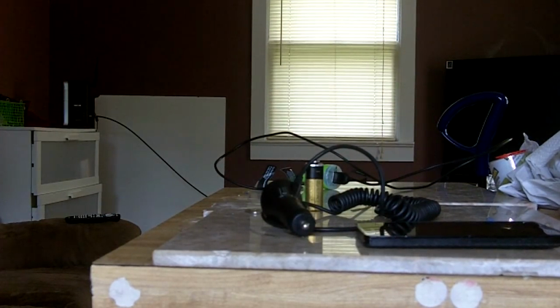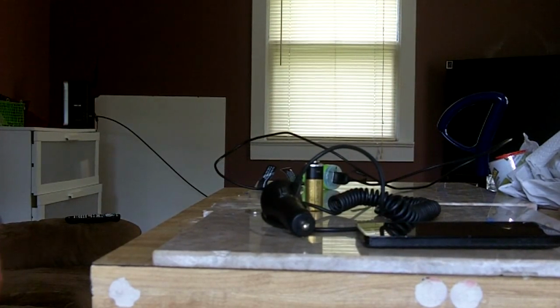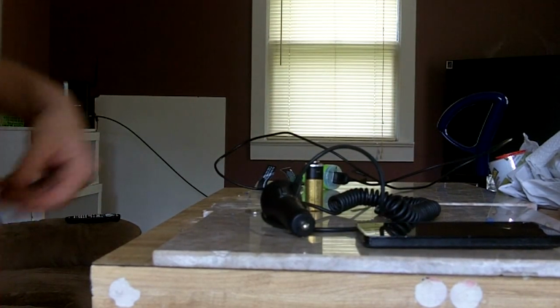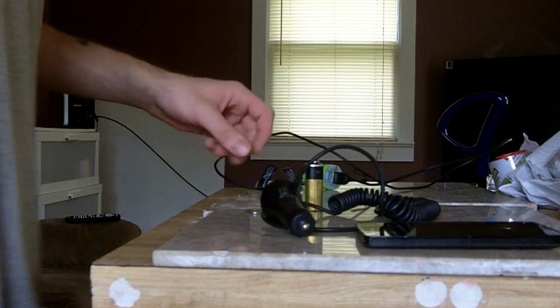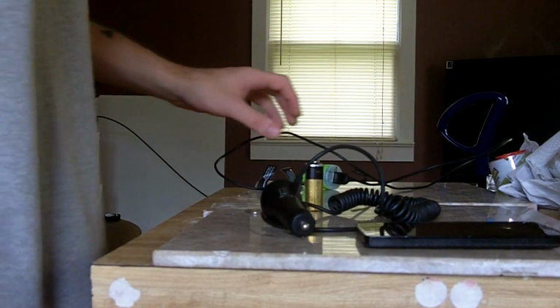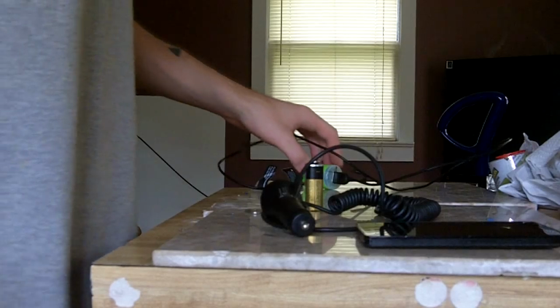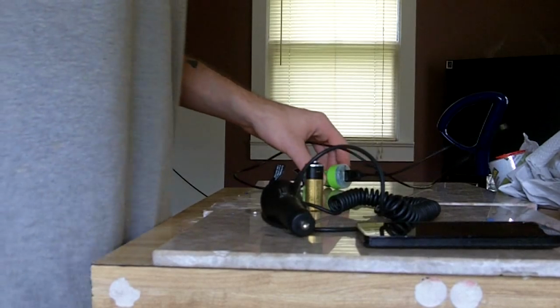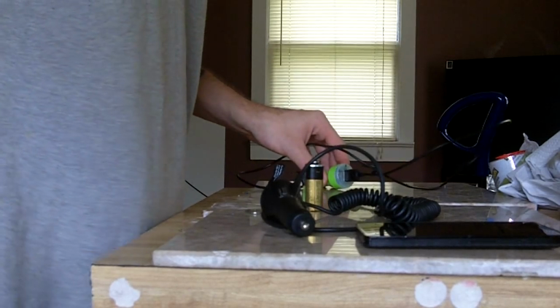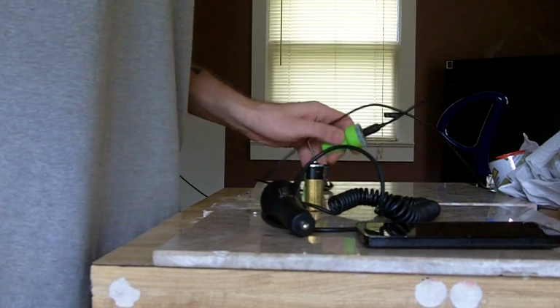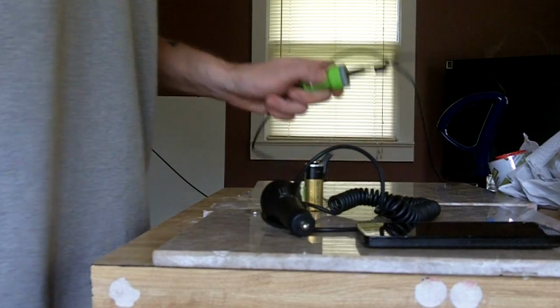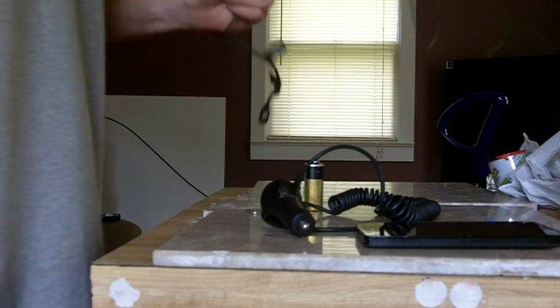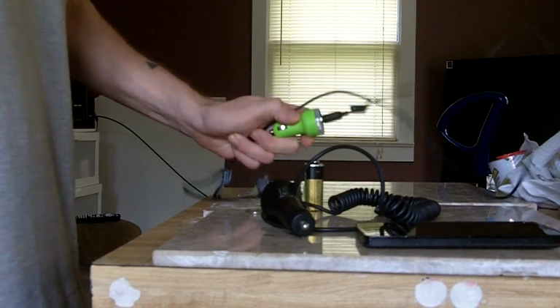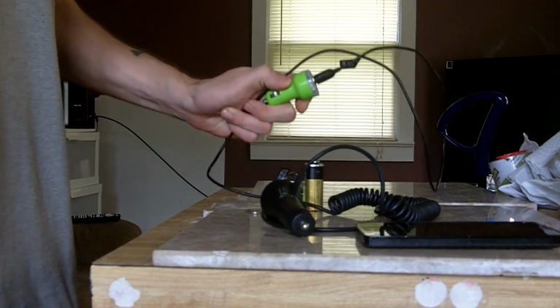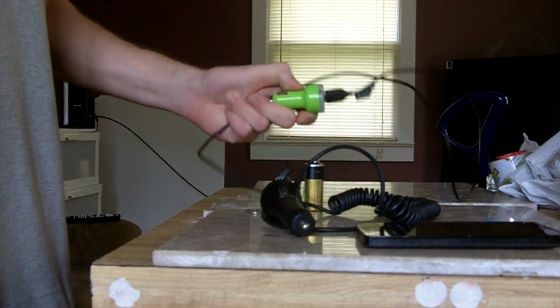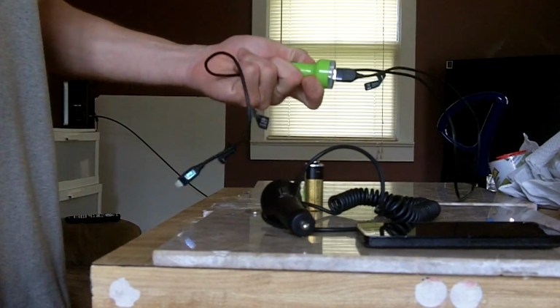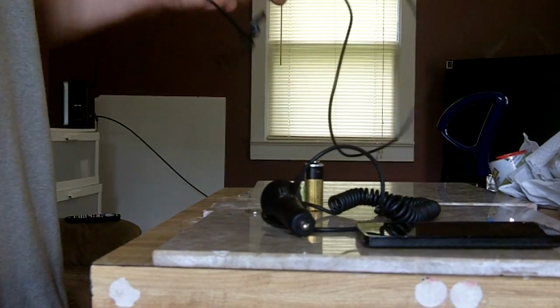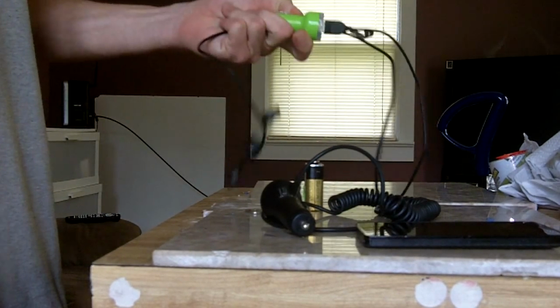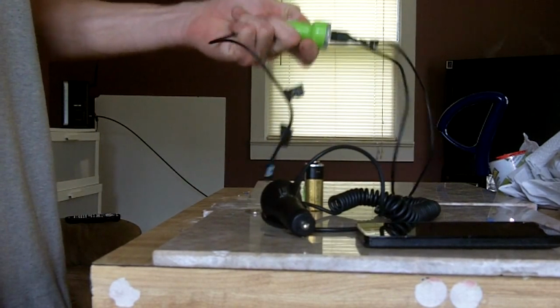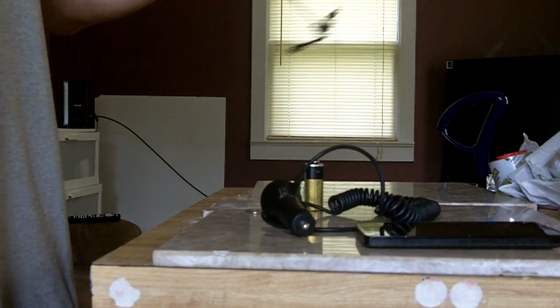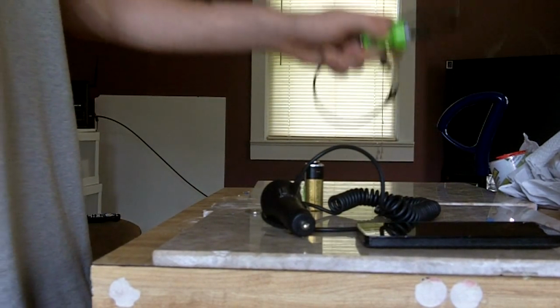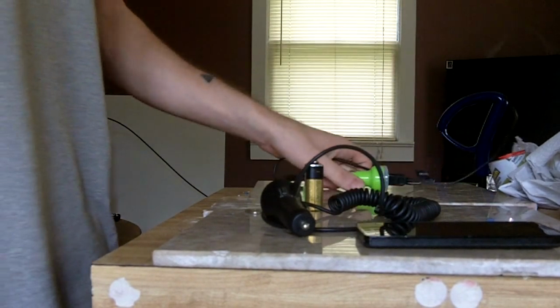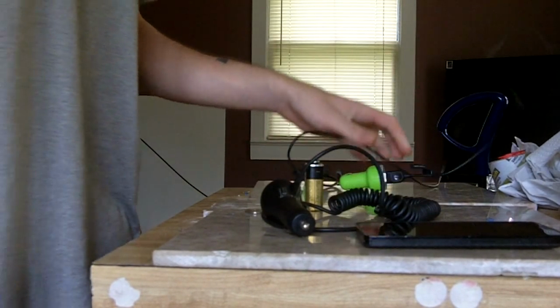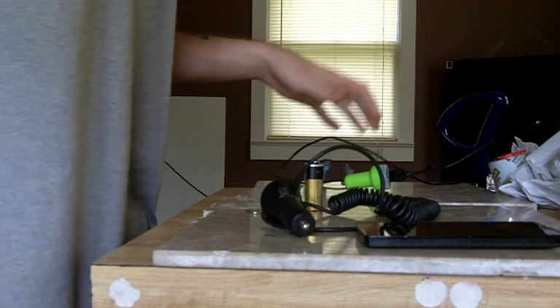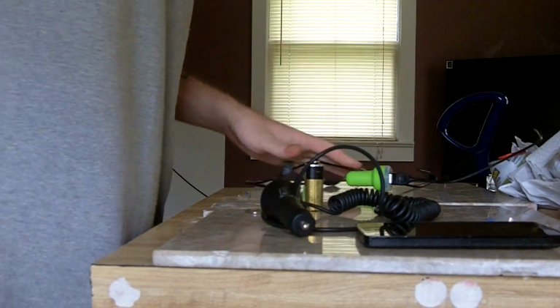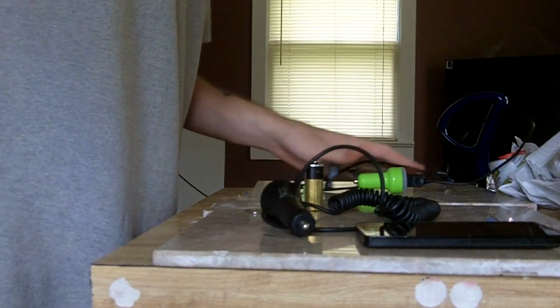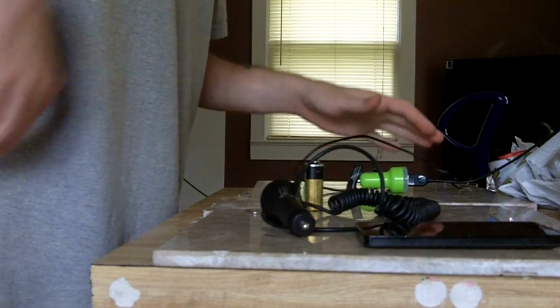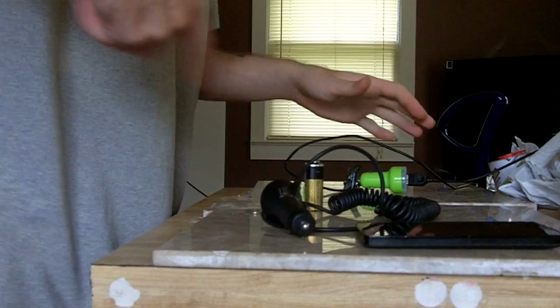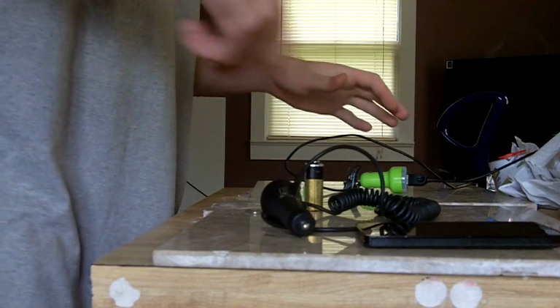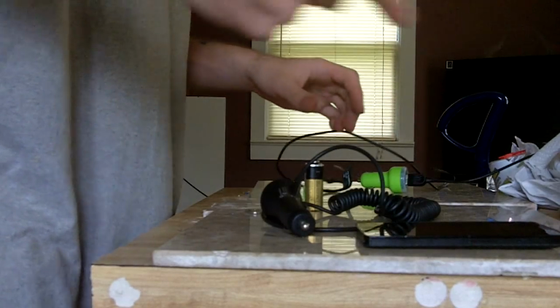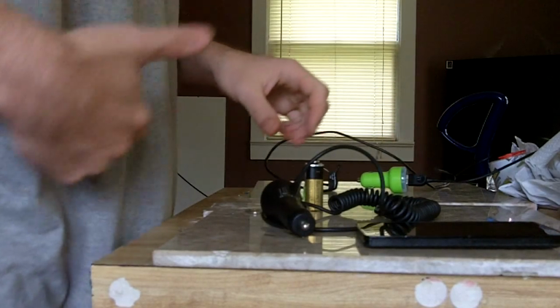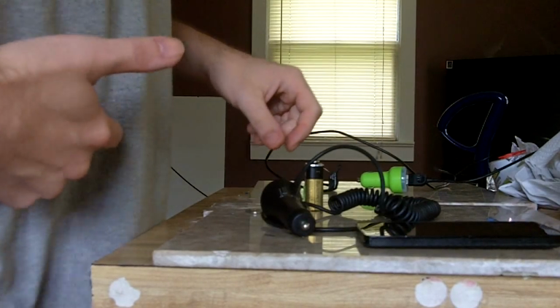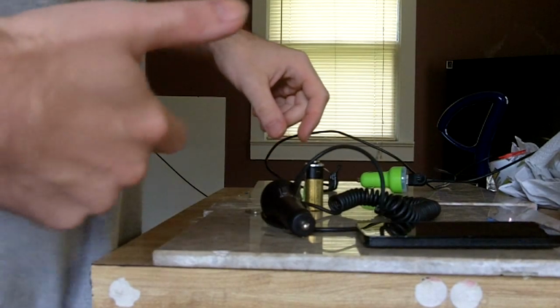This is video number two. Don't use a 2.1 amp — it ain't going to work. It reboots your phone with too much voltage.